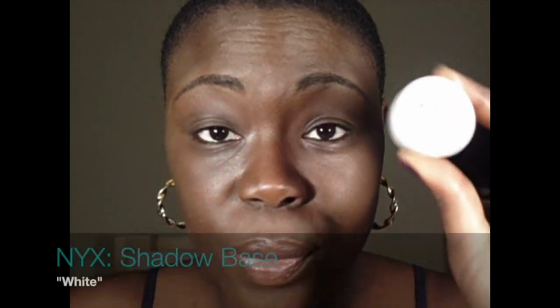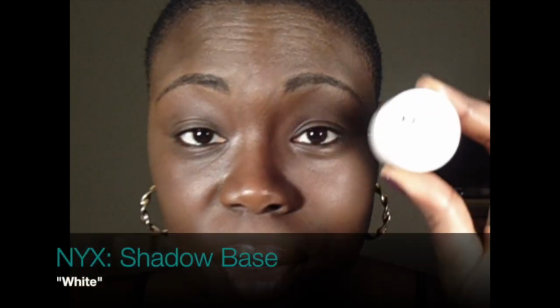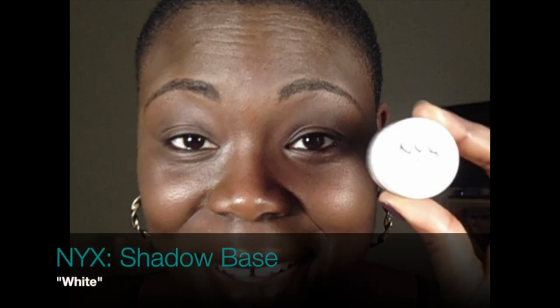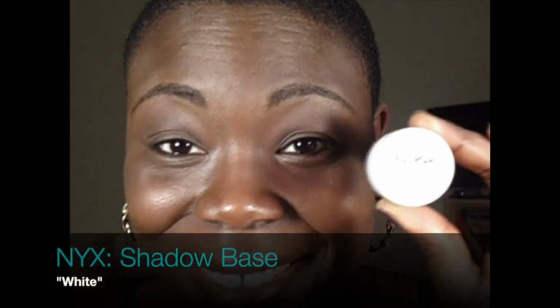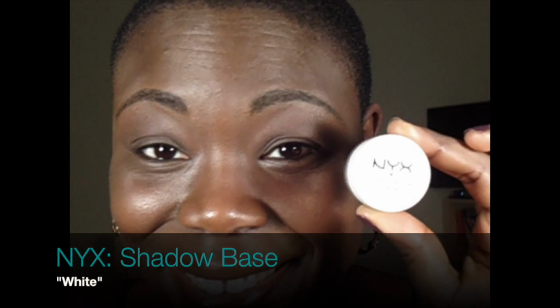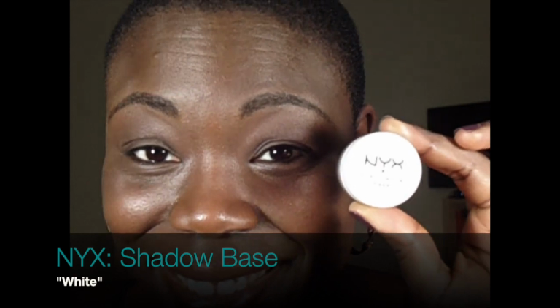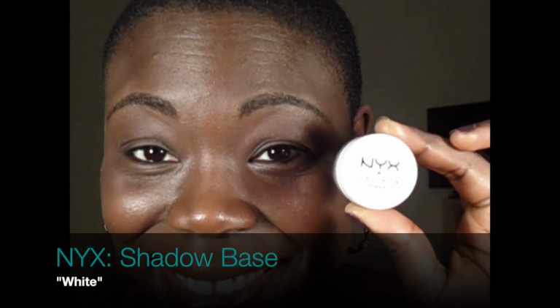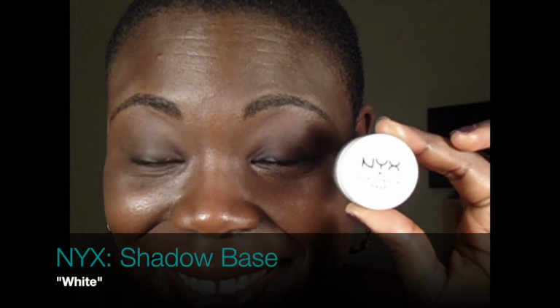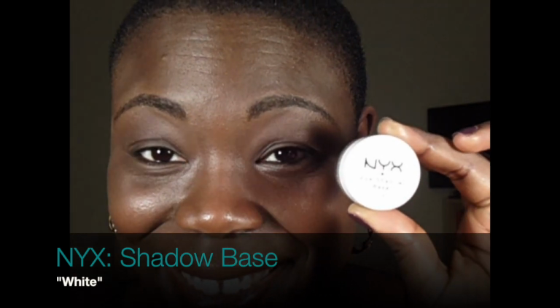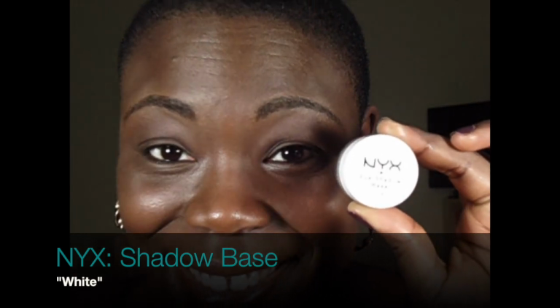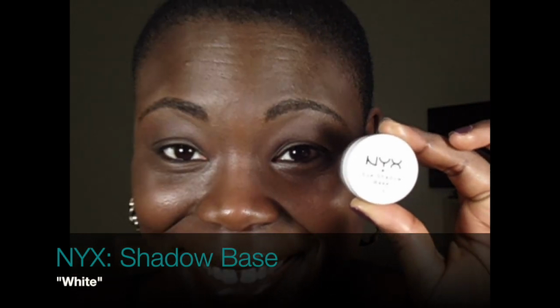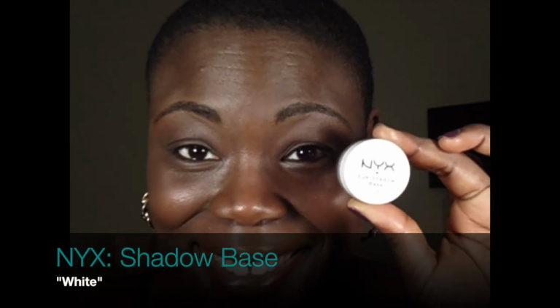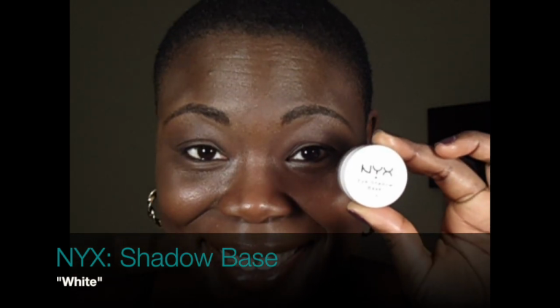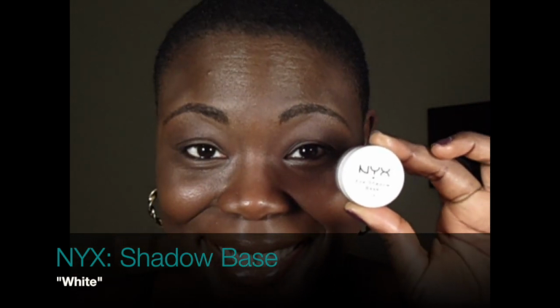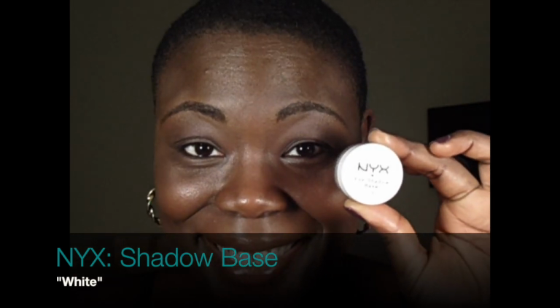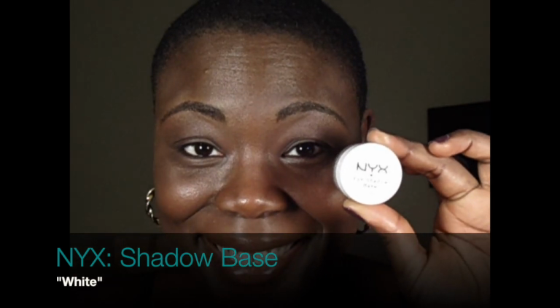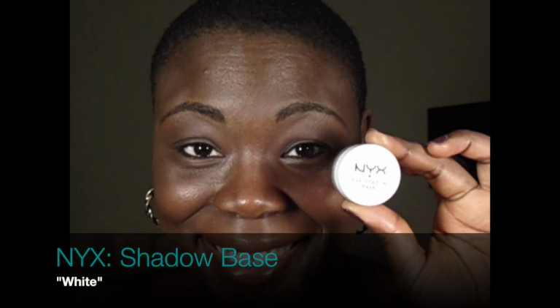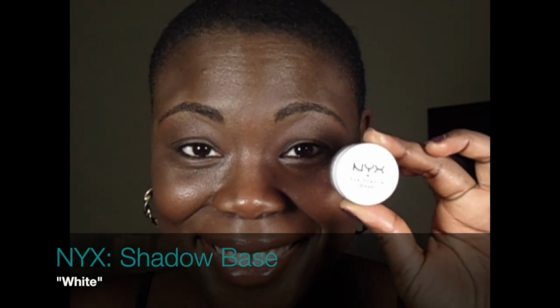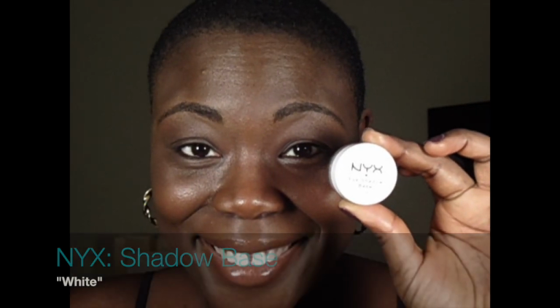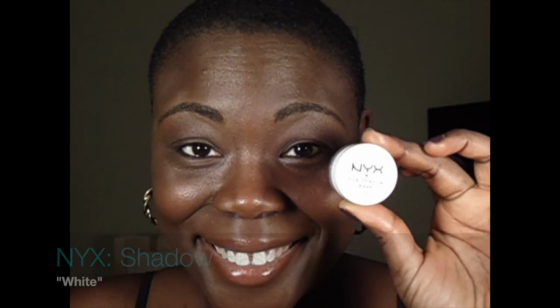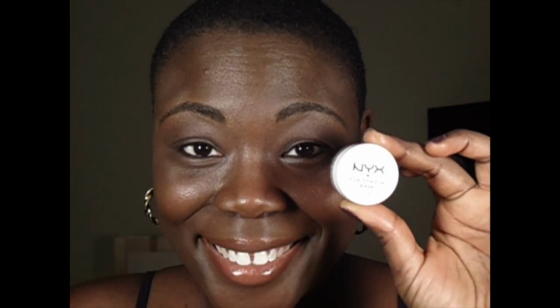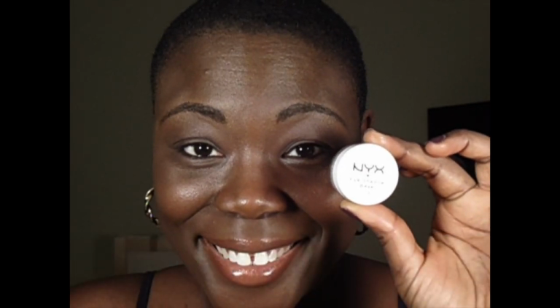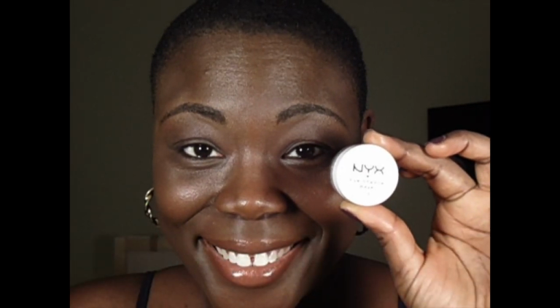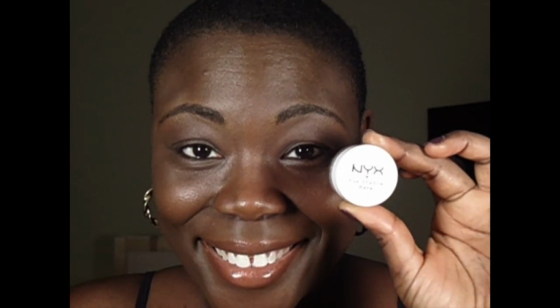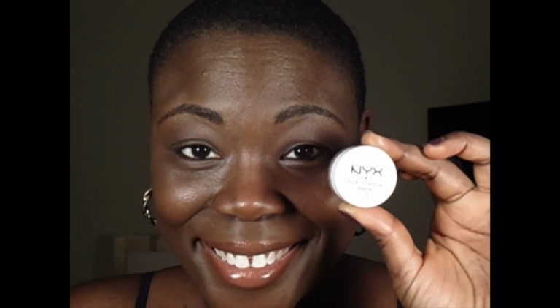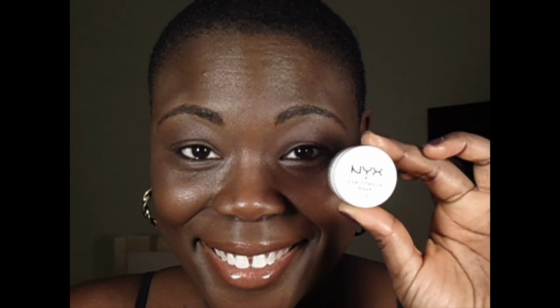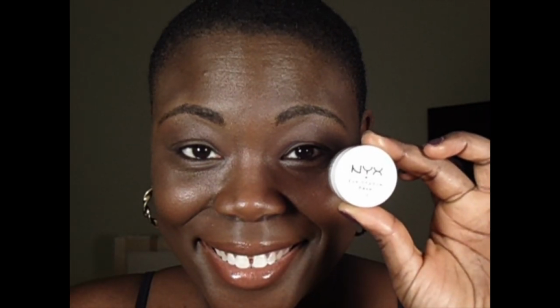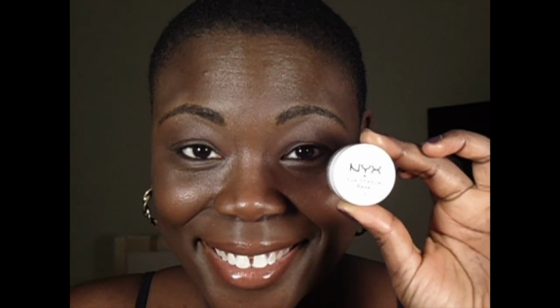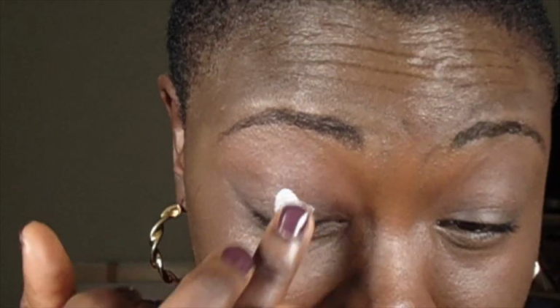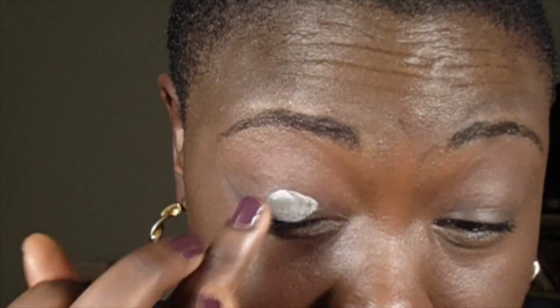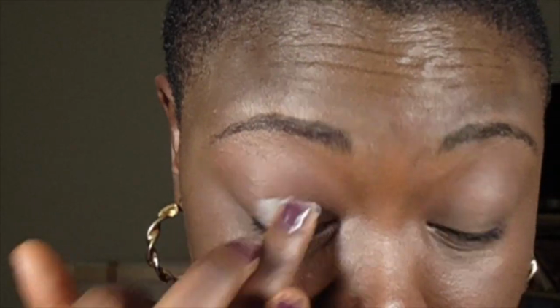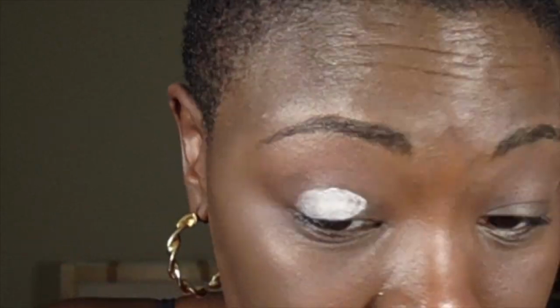Then I go in with my NYX shadow base in white. I use this because I need the eyeshadow that I put on to pop.